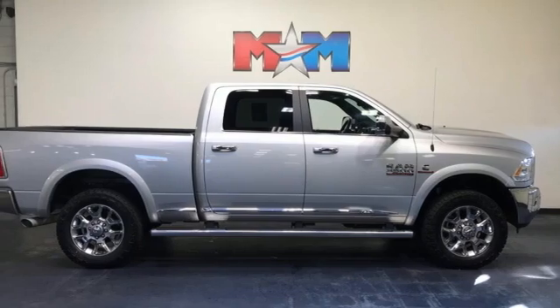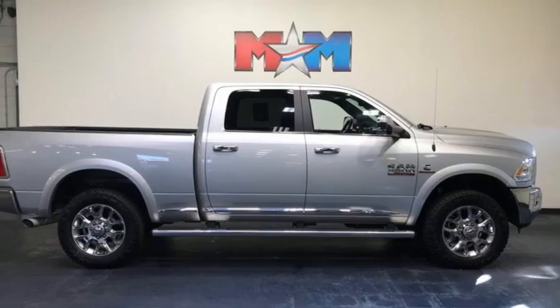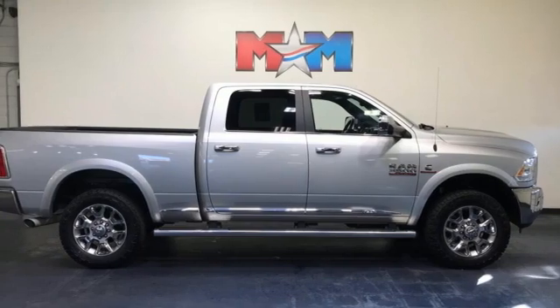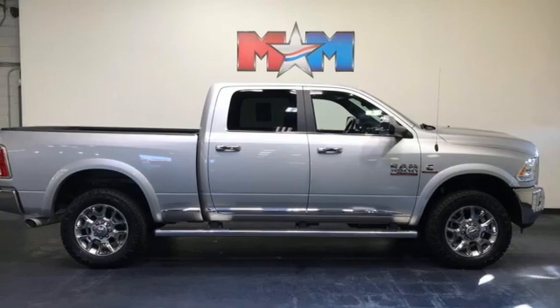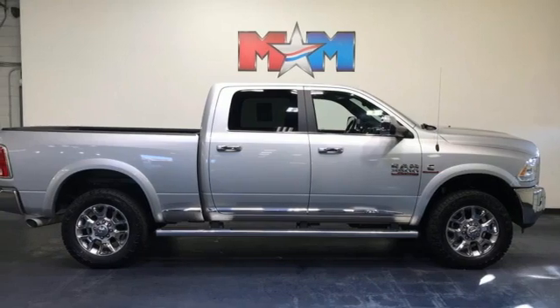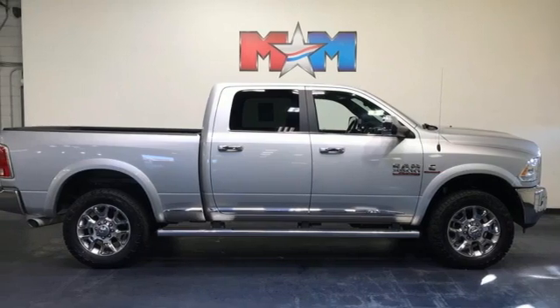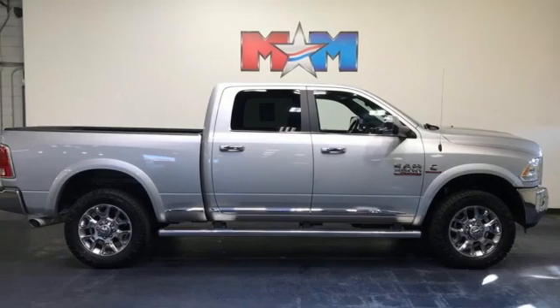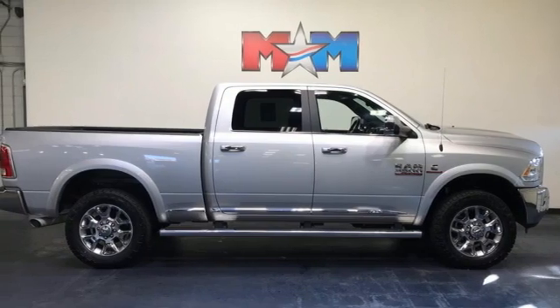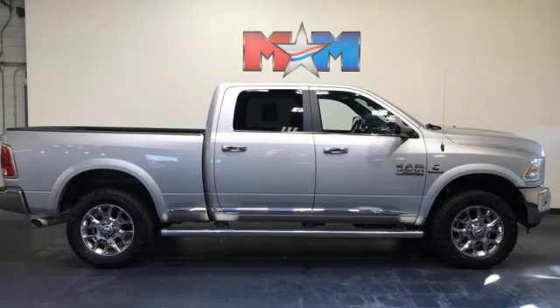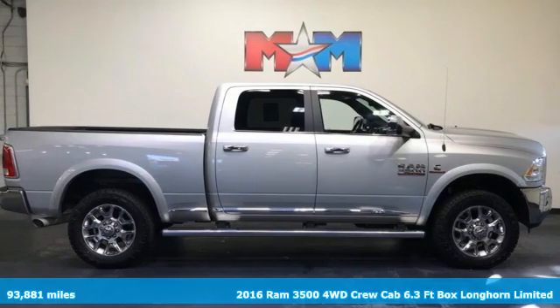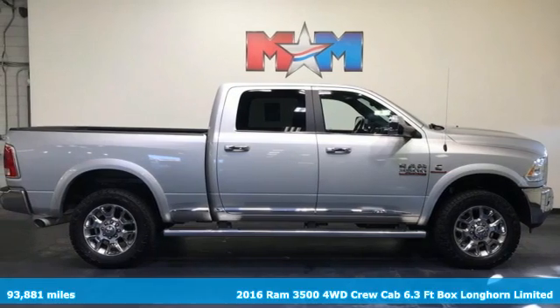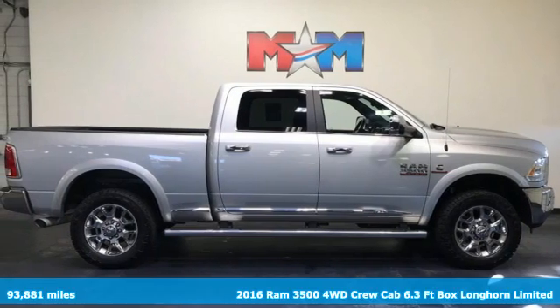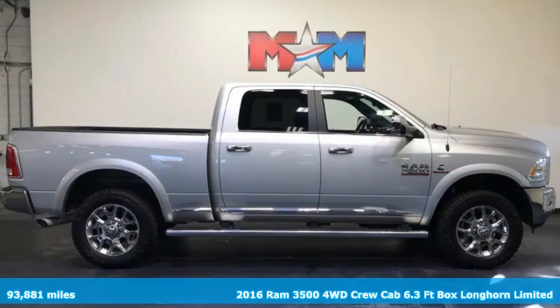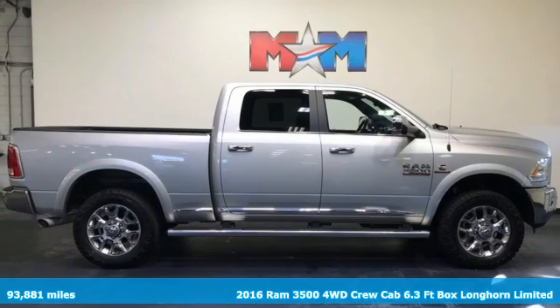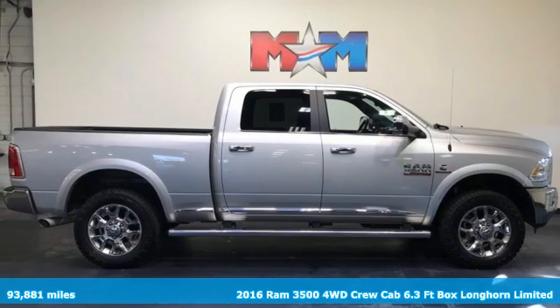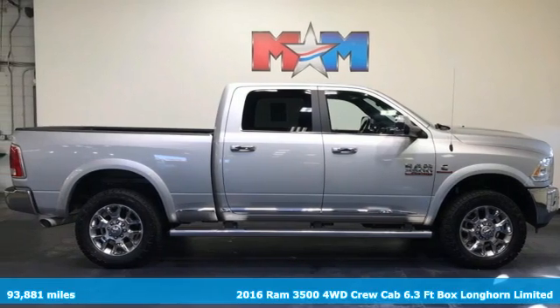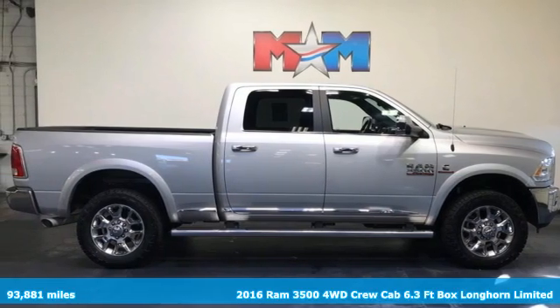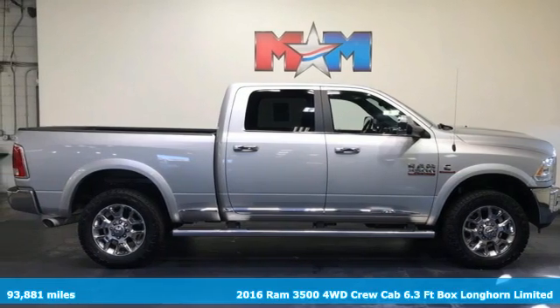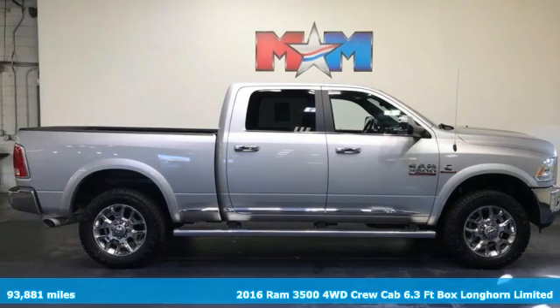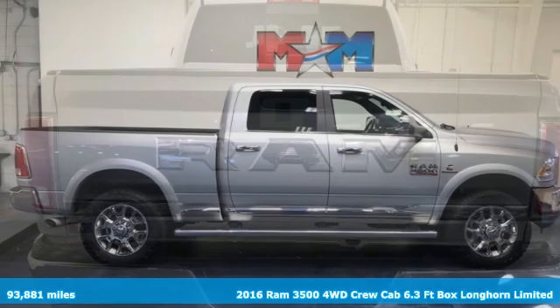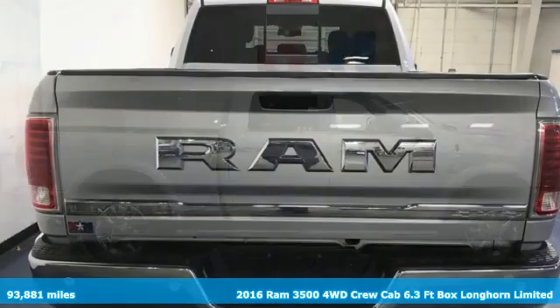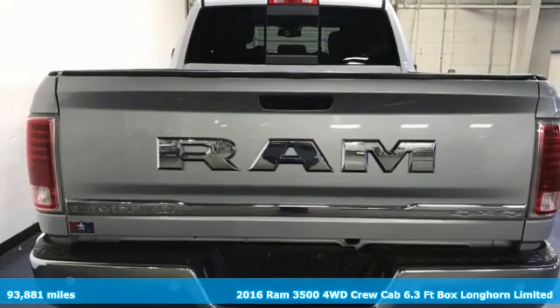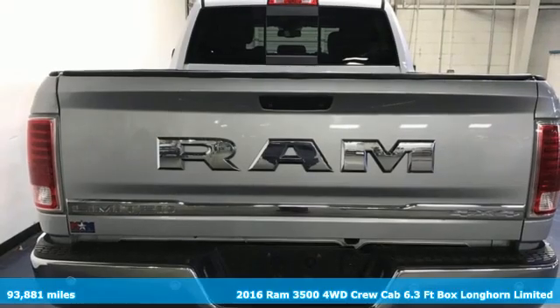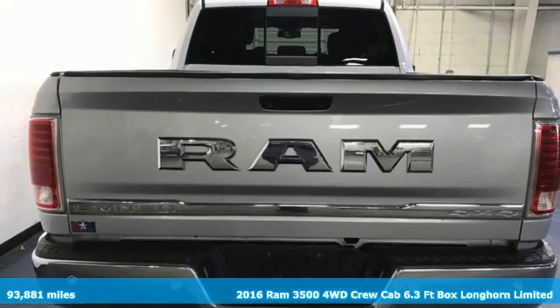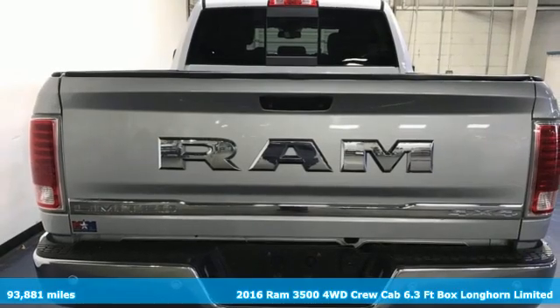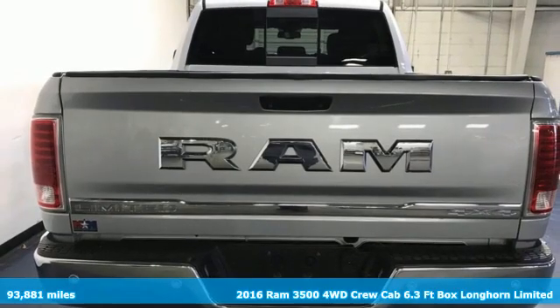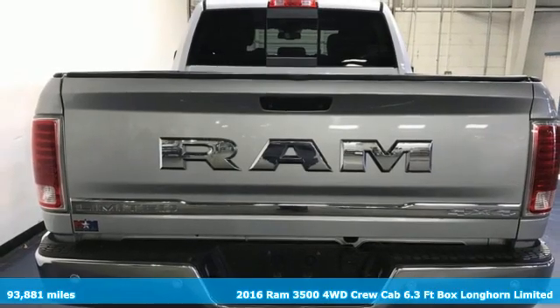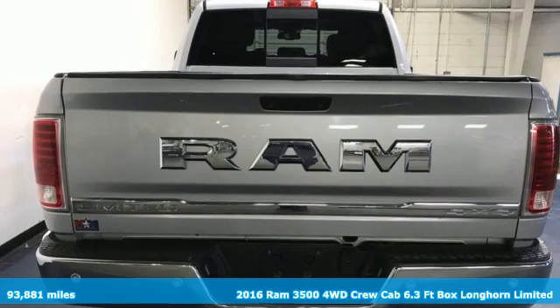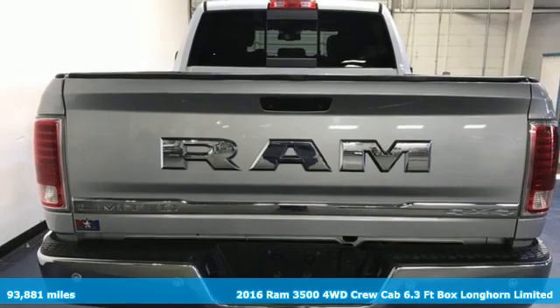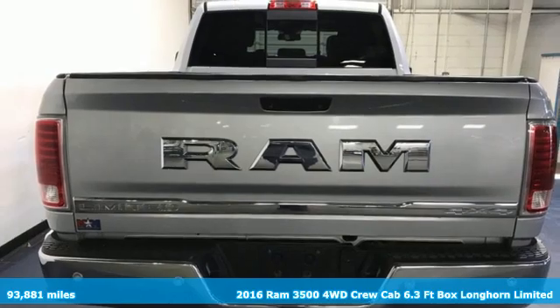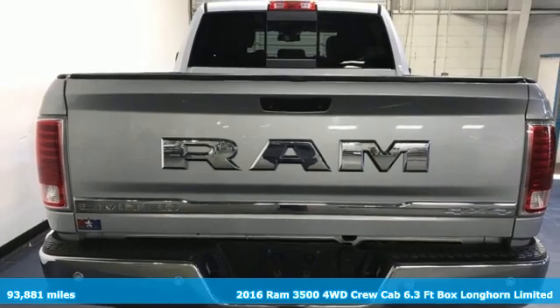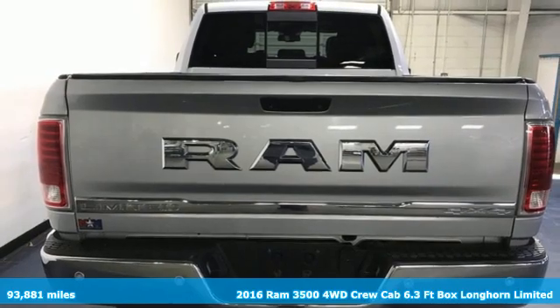It's a 2016 Ram 3500. Ram works hard, plays harder.